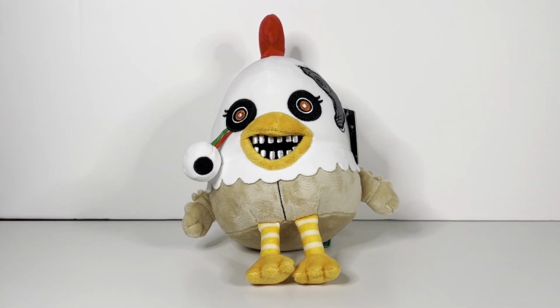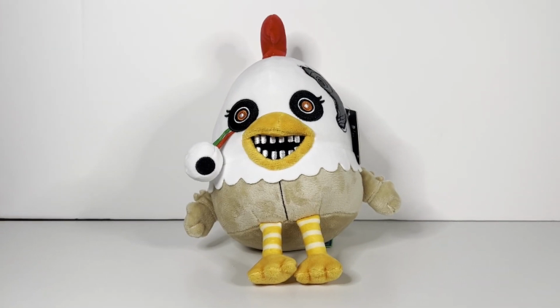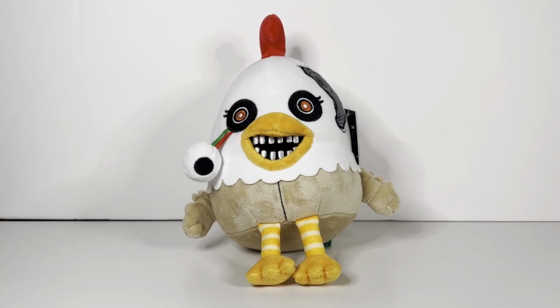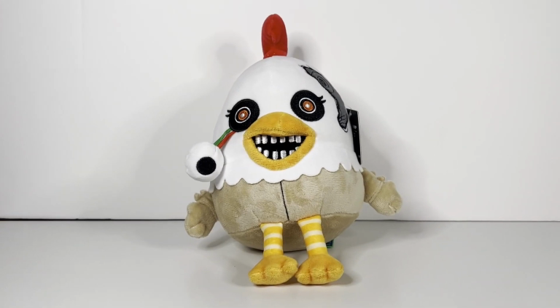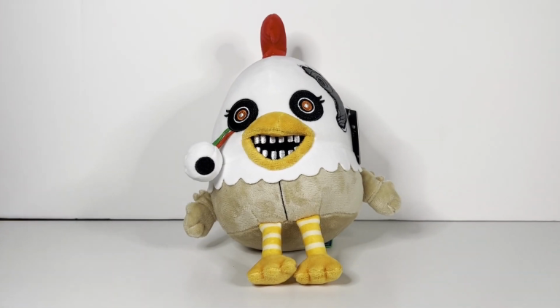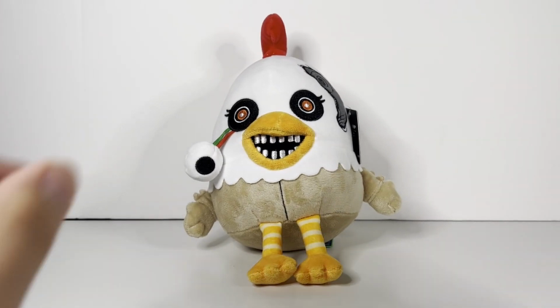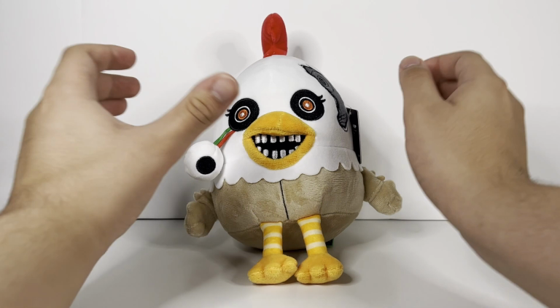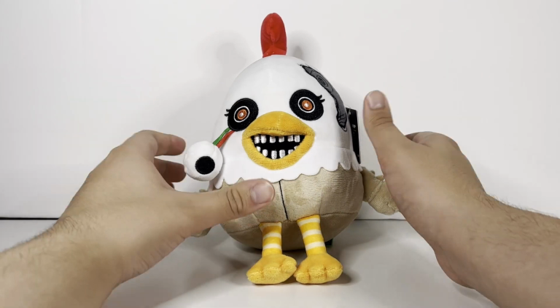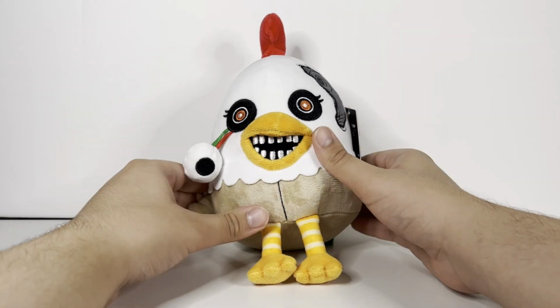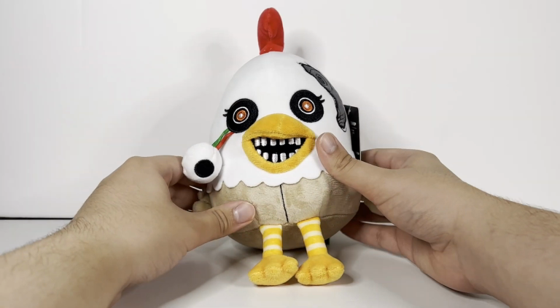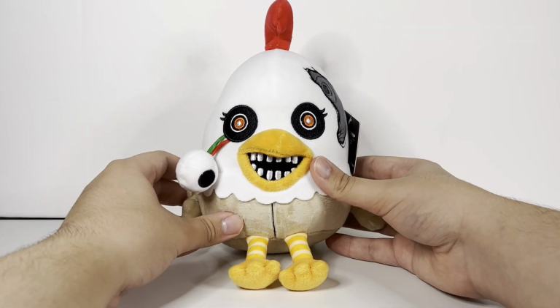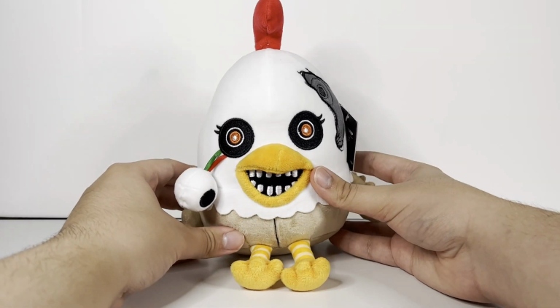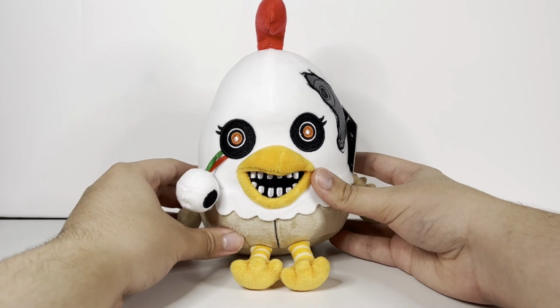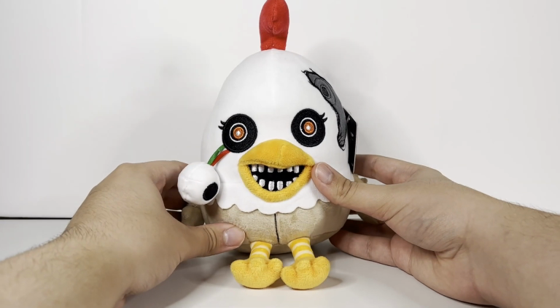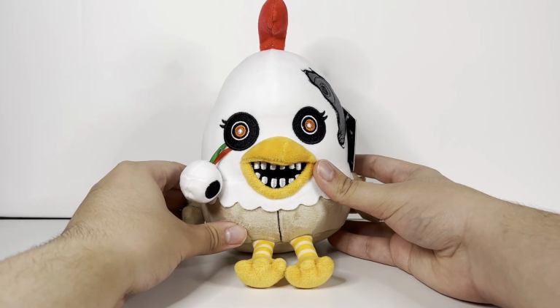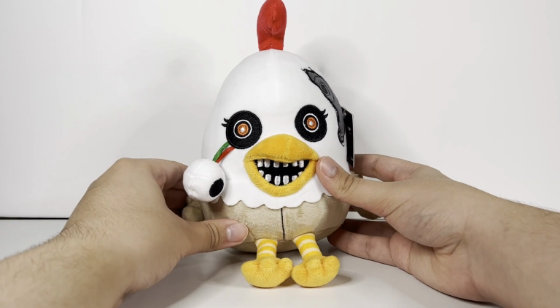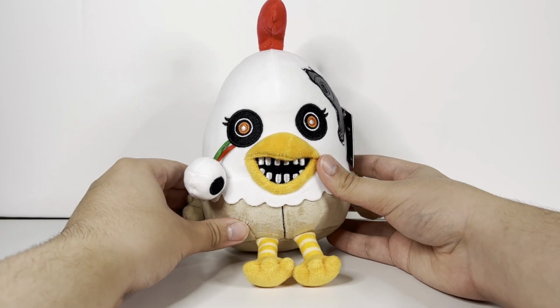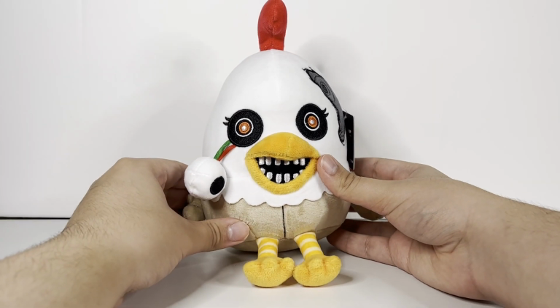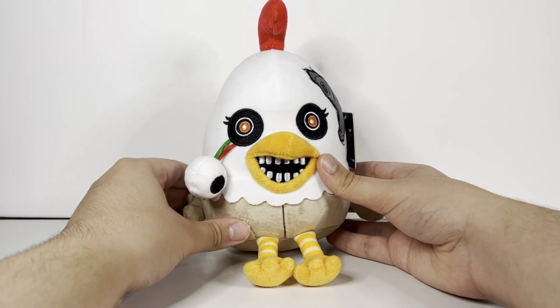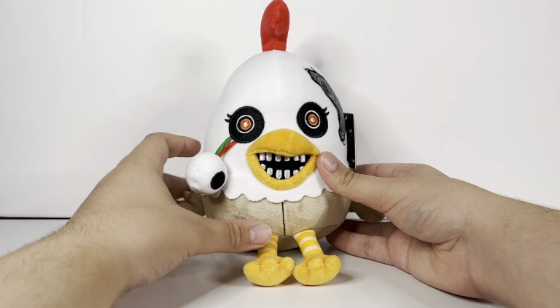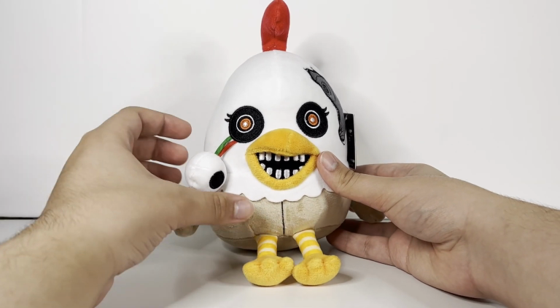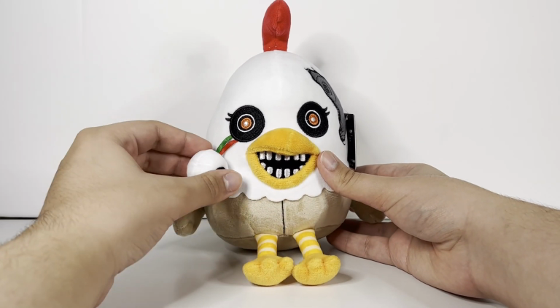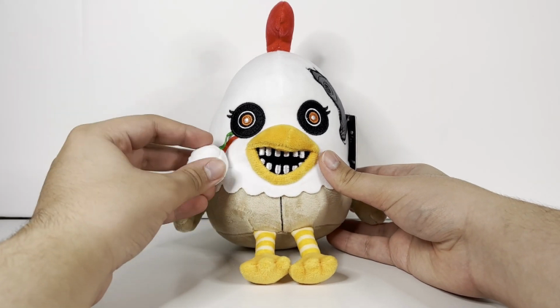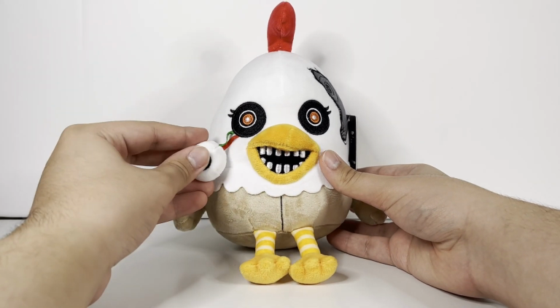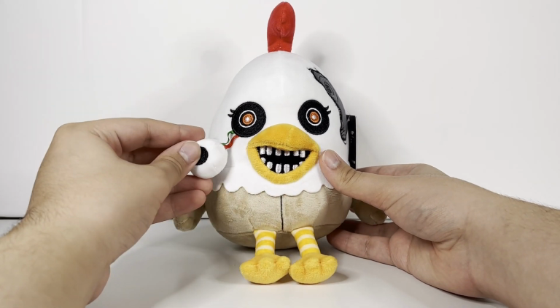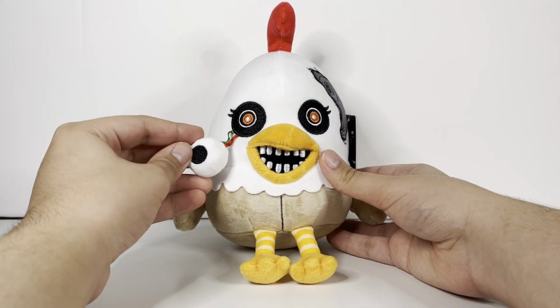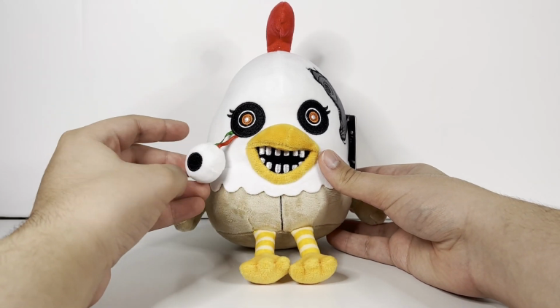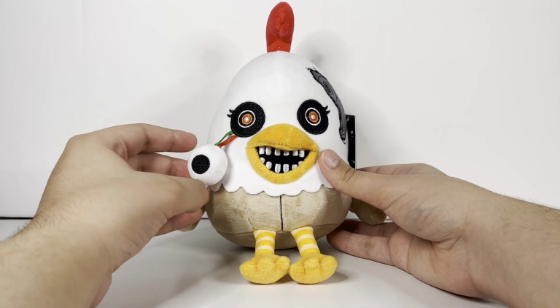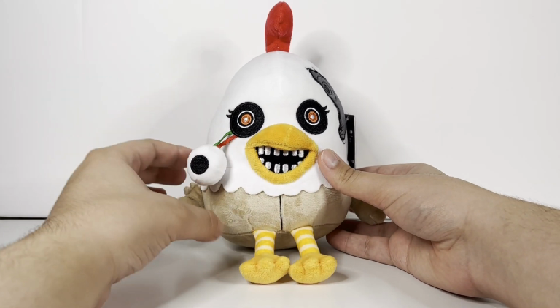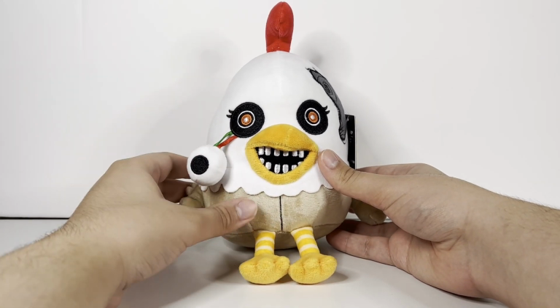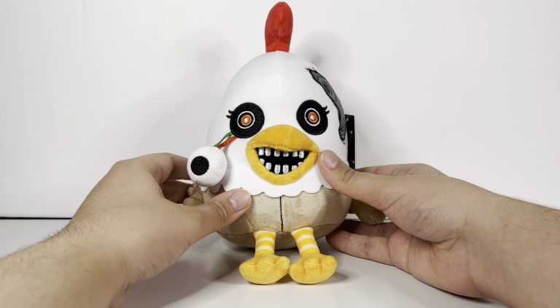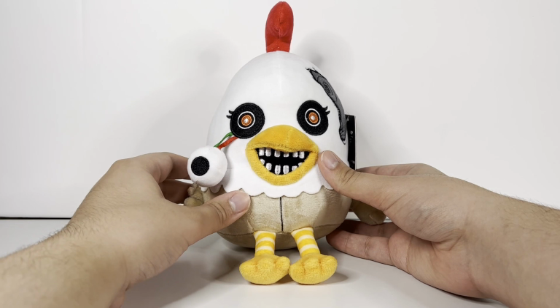So this is the plushie here, the Penny the Chicken Plush. When it came out, it only retailed for $30, and sadly it sold out and it's never going to come back.